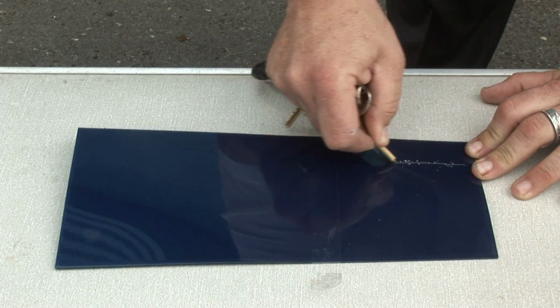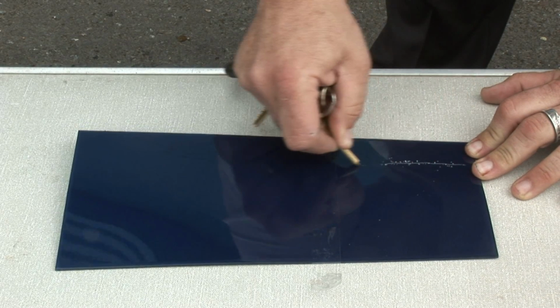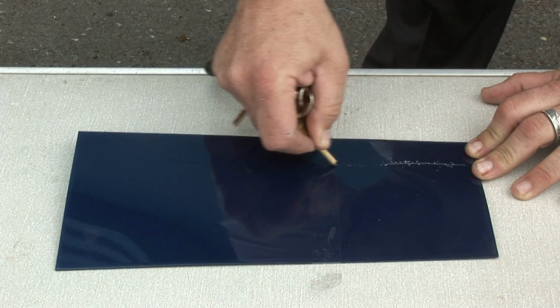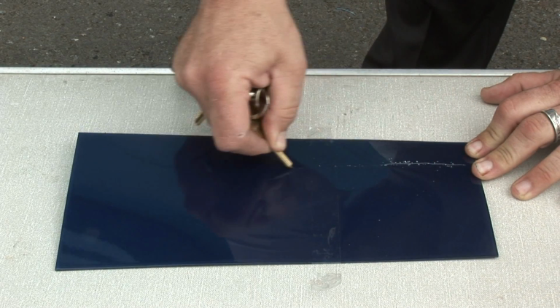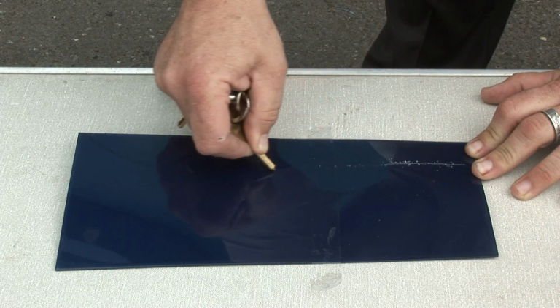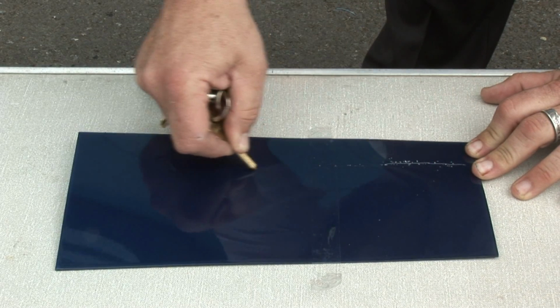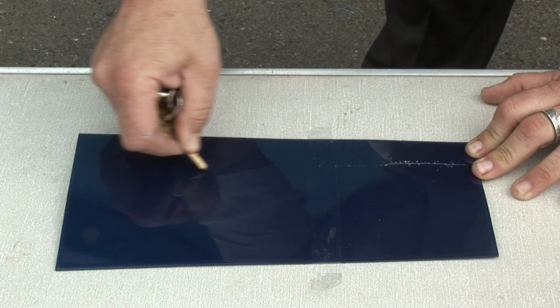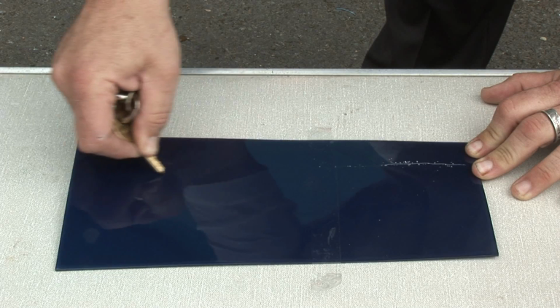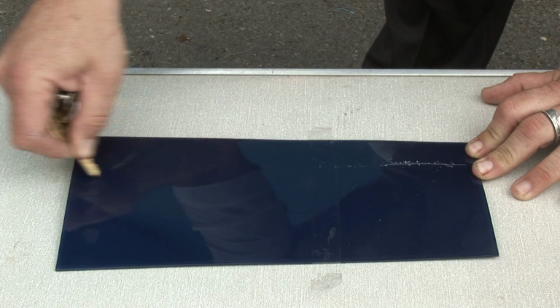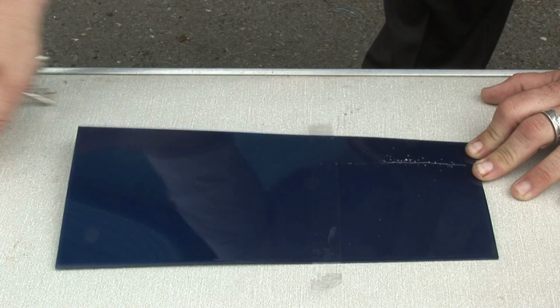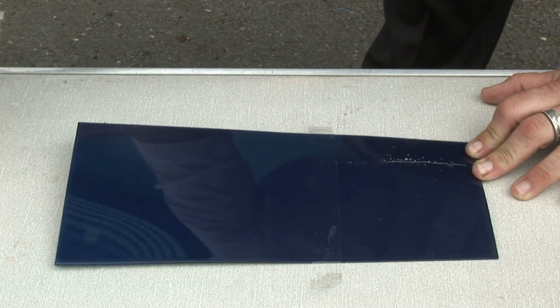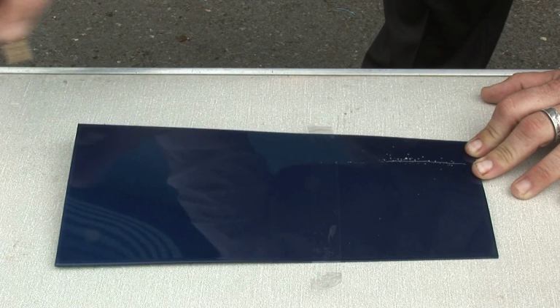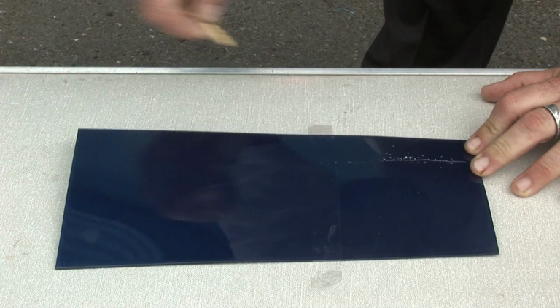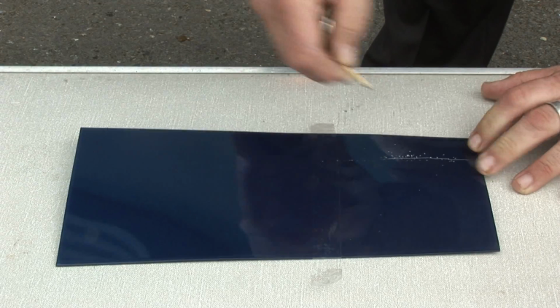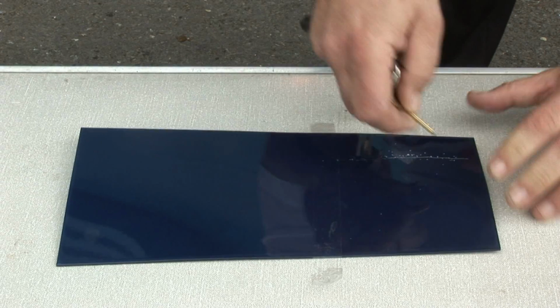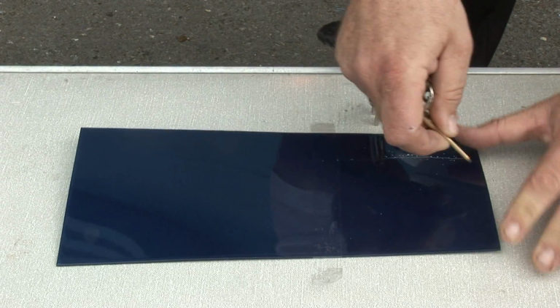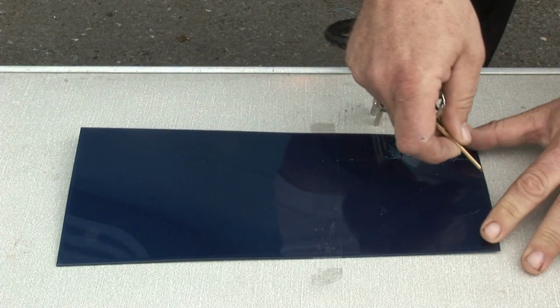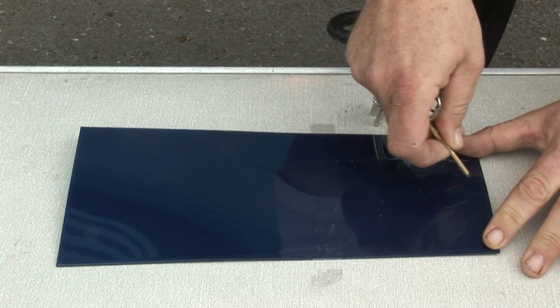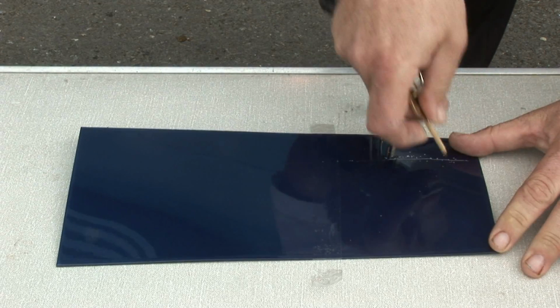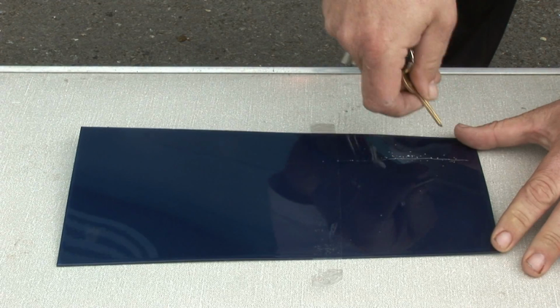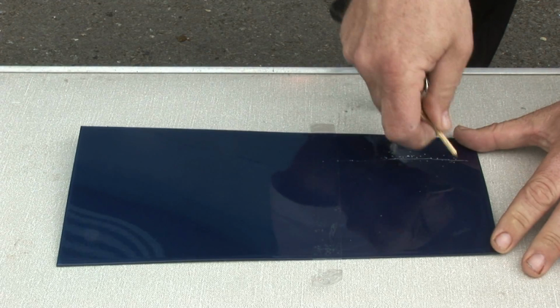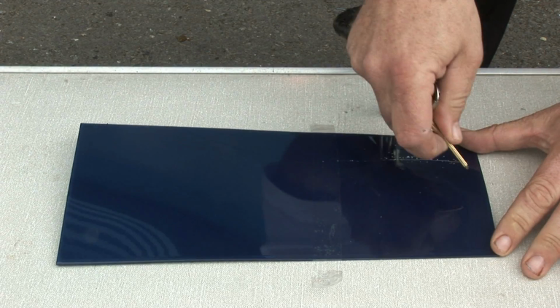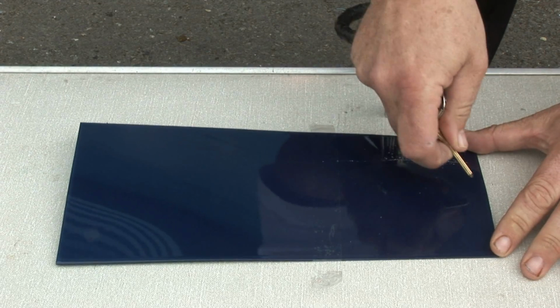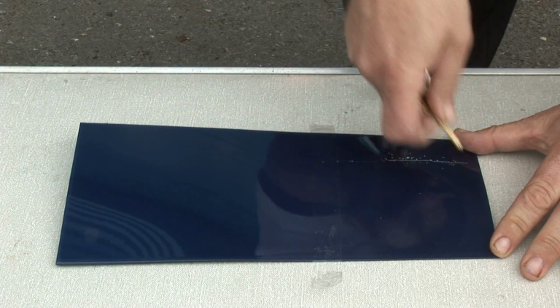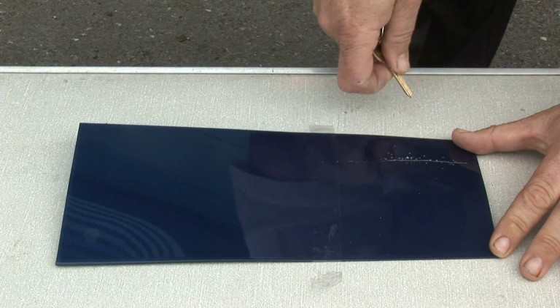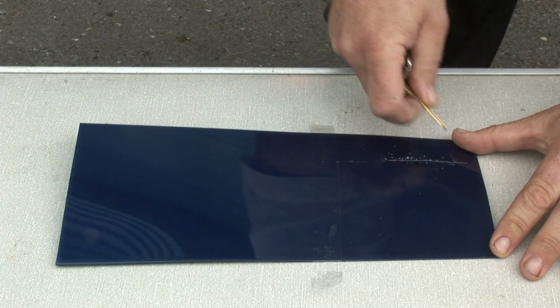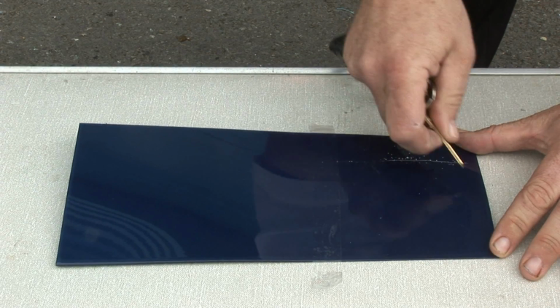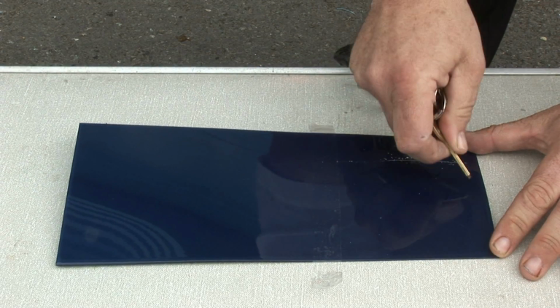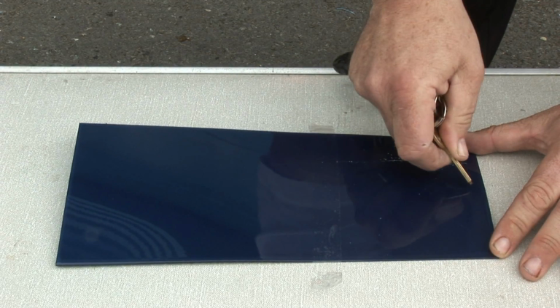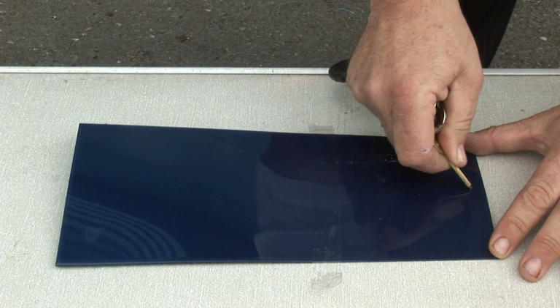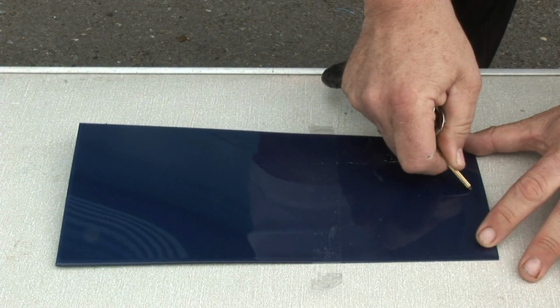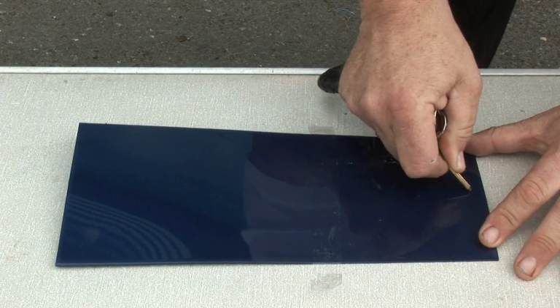See how this key simply slides along the painted surface of the treated paintwork.